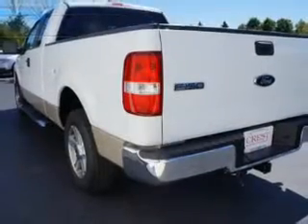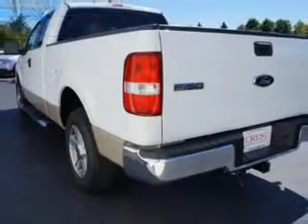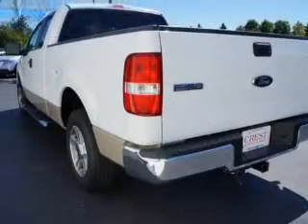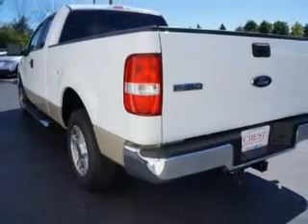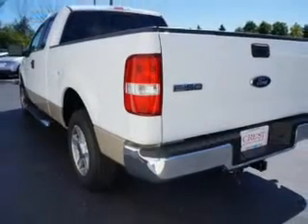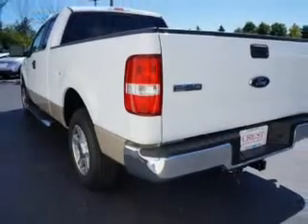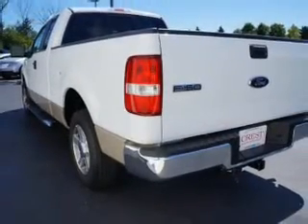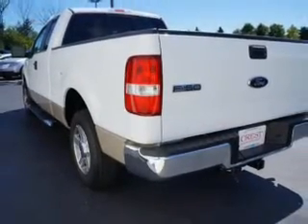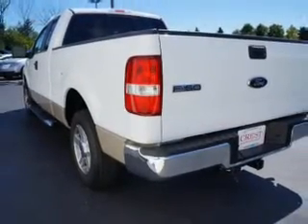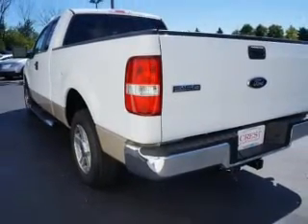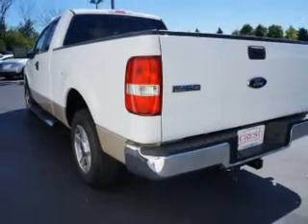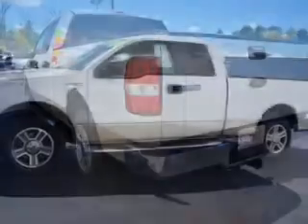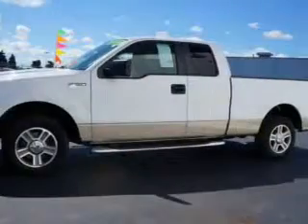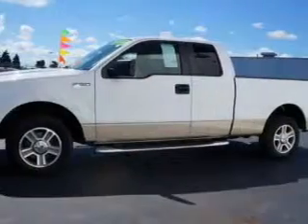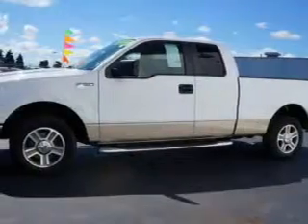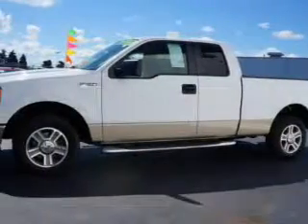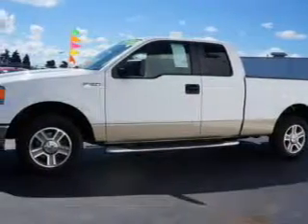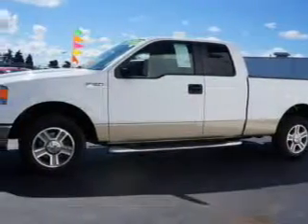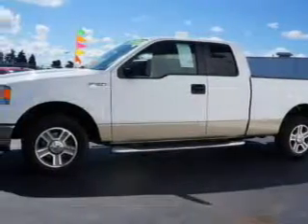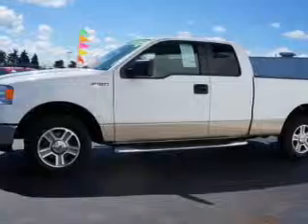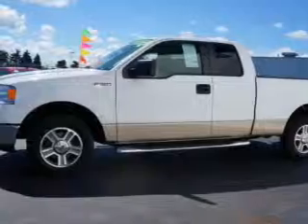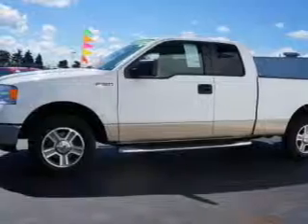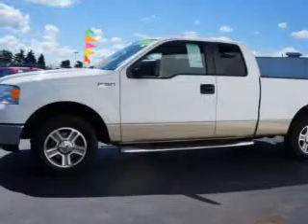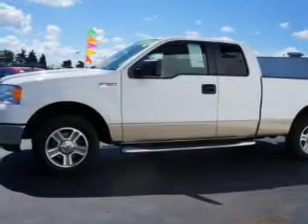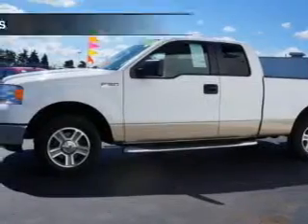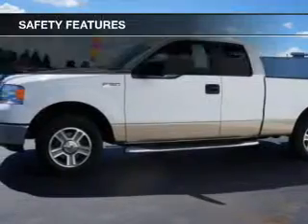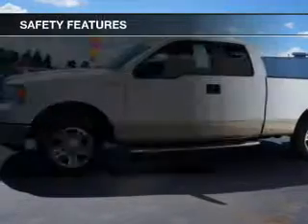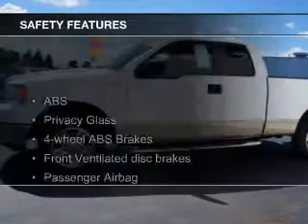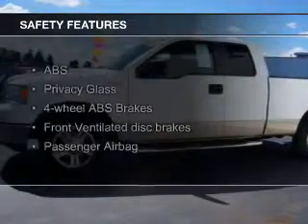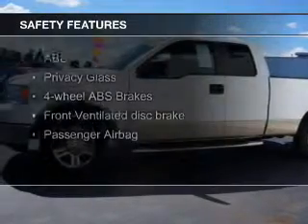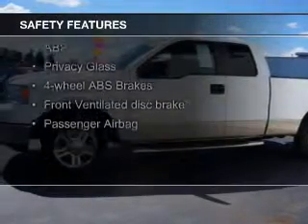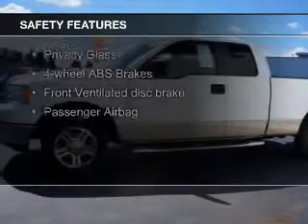Additional features include split rear seats, privacy glass, air conditioning, and power door locks. Safety was made a priority with these features.